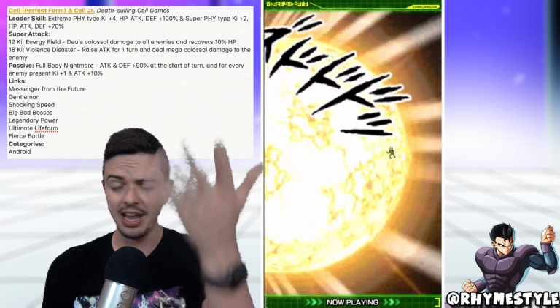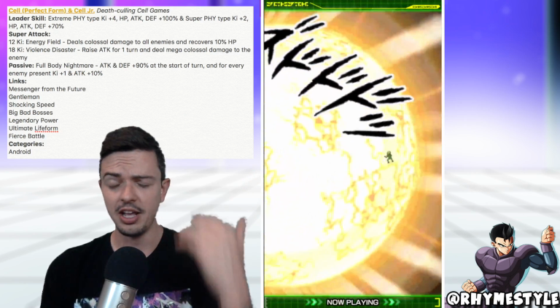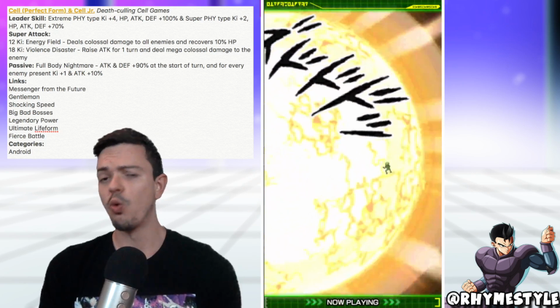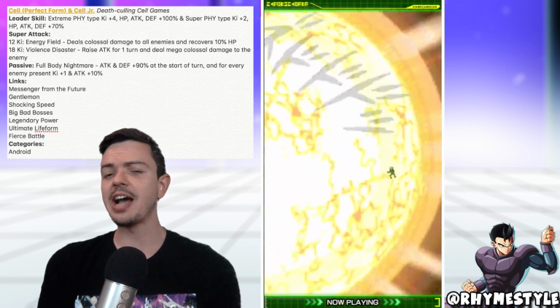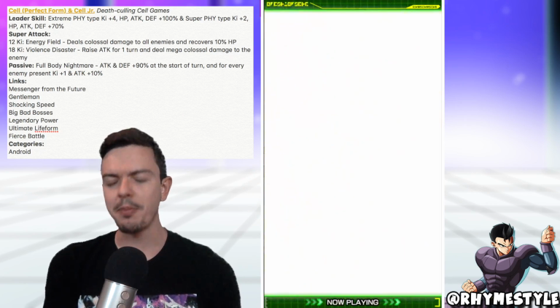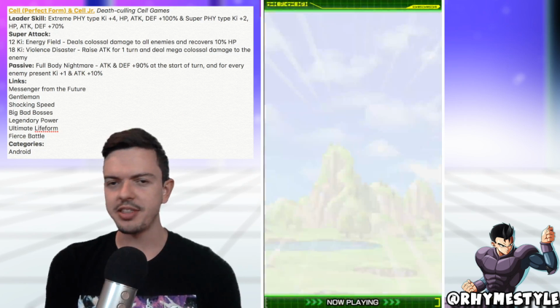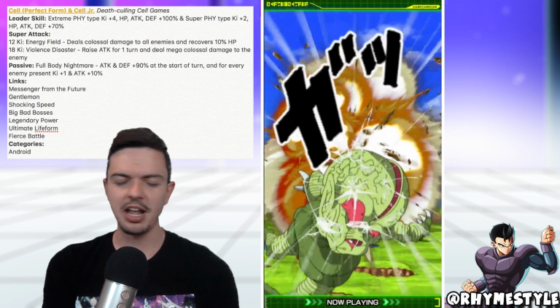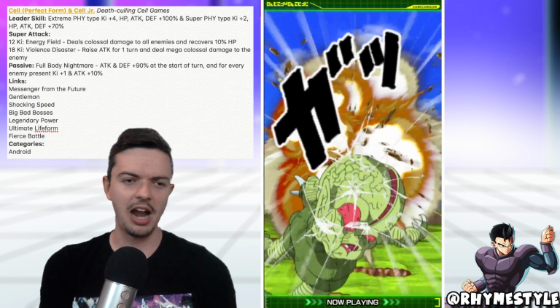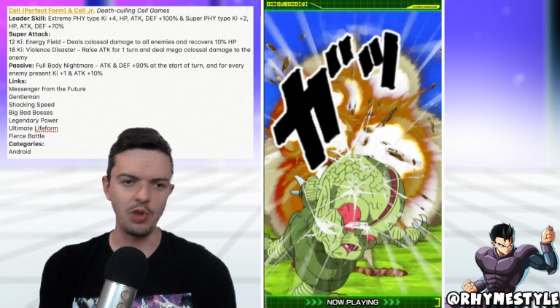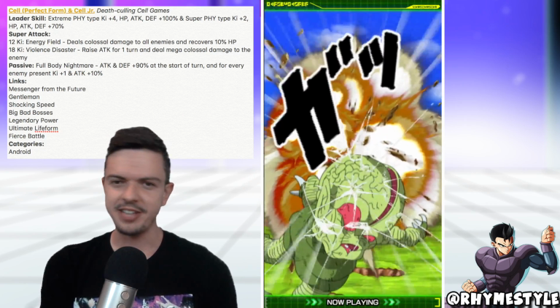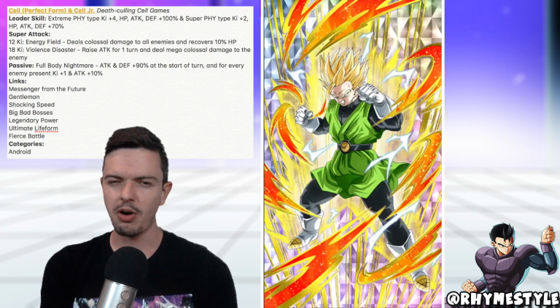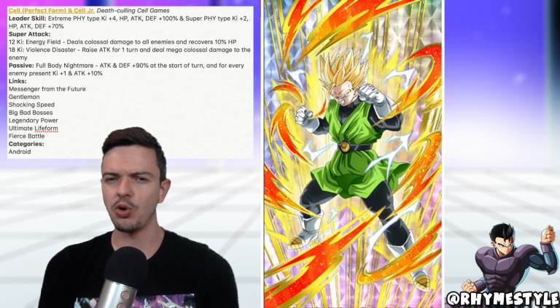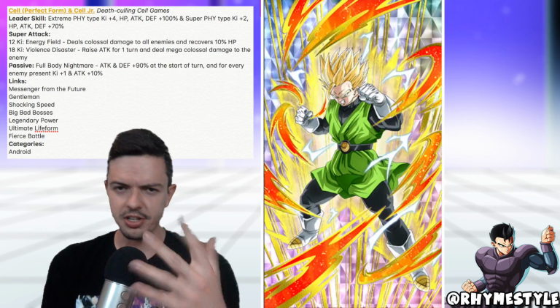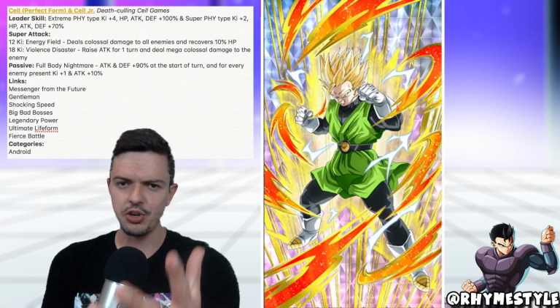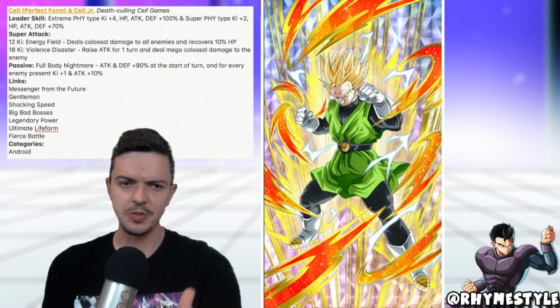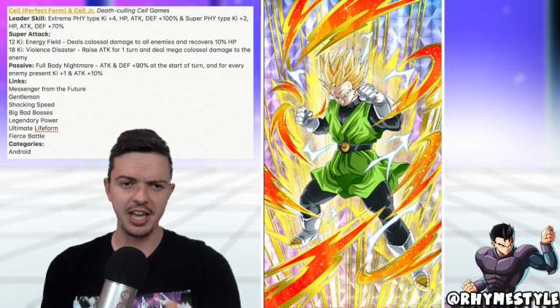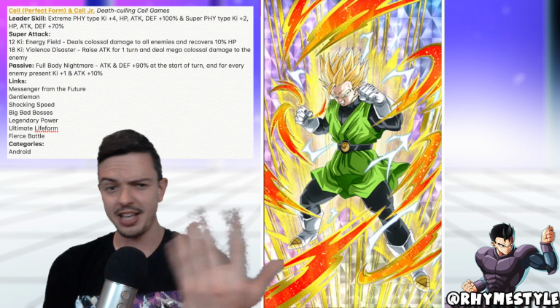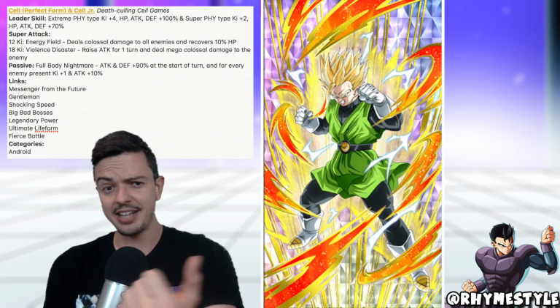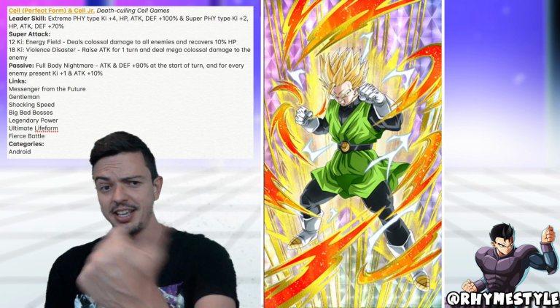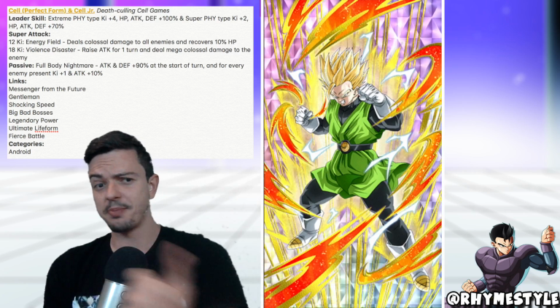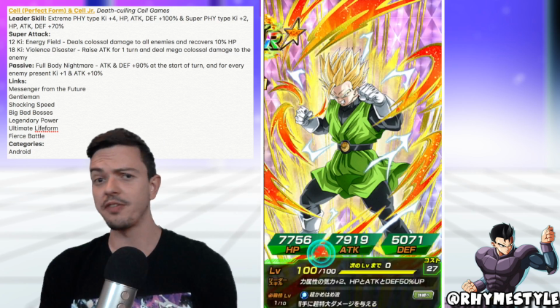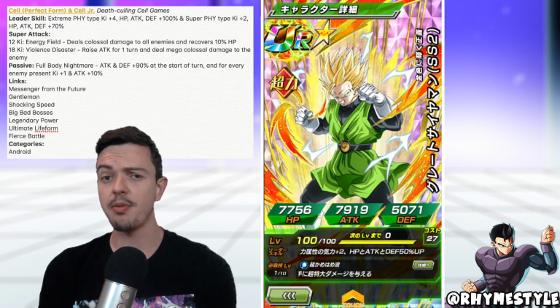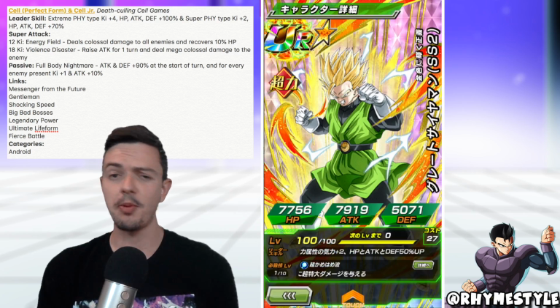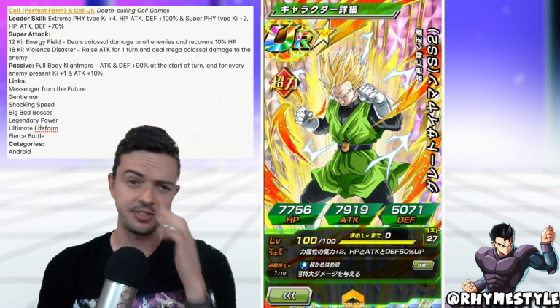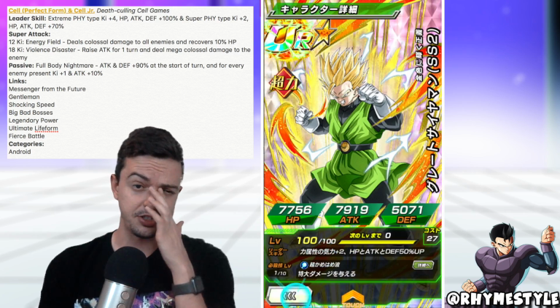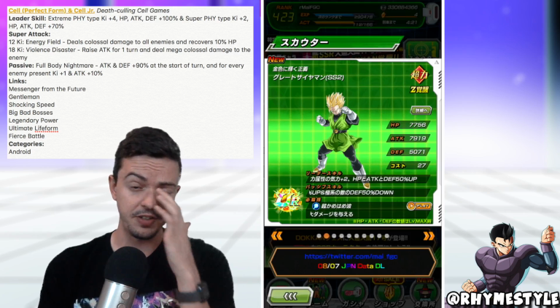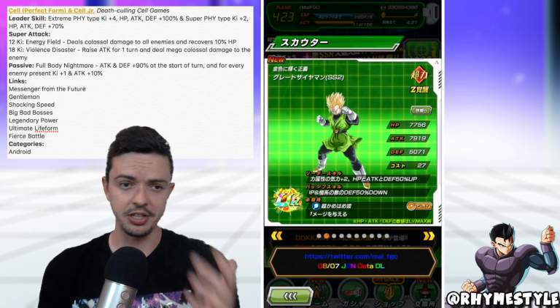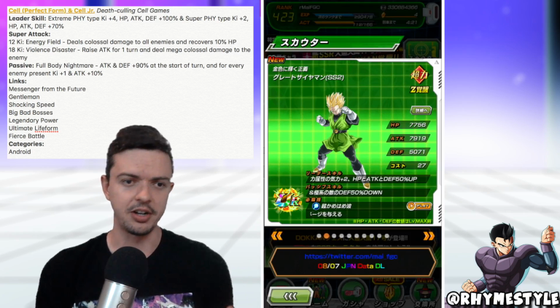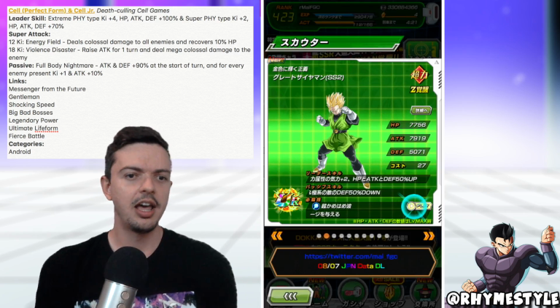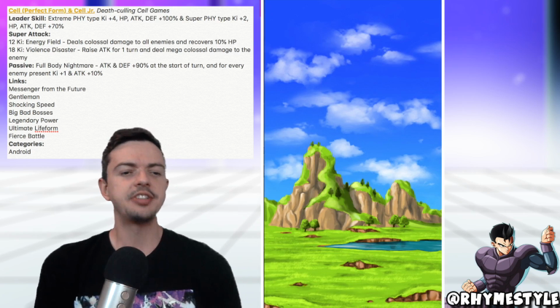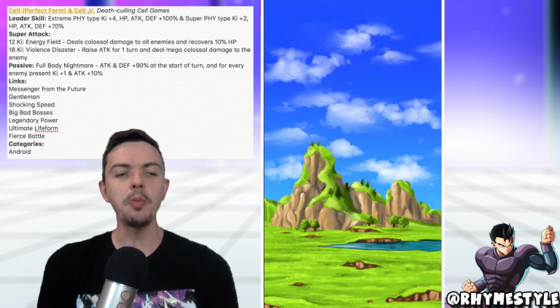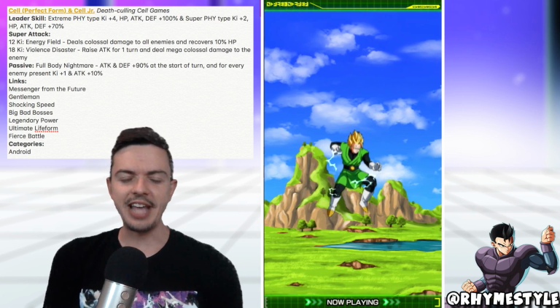Category is the way to go. If you're not running Super Battle Road, category is the way to go. Even then they have a category version of Super Battle Road as well. So I feel like running the mono leader skills is kind of outdated at this point. But one of you guys might be really excited about running only single units — in which case he is a pretty viable option as an extreme physical leader.